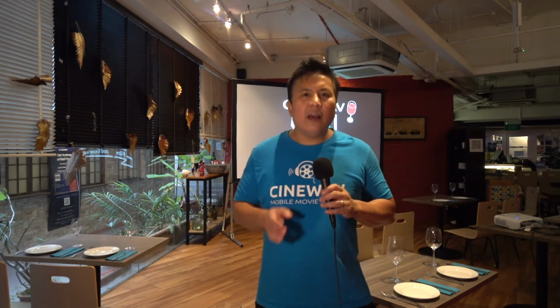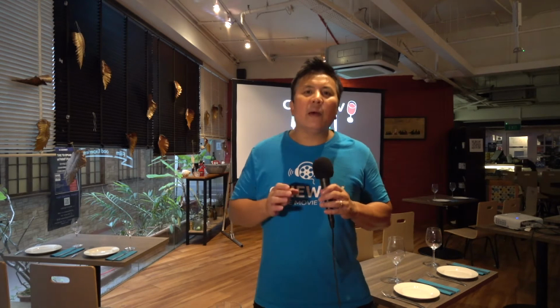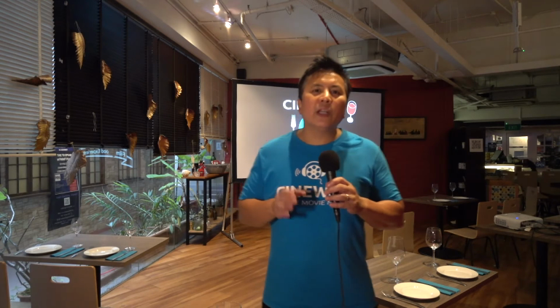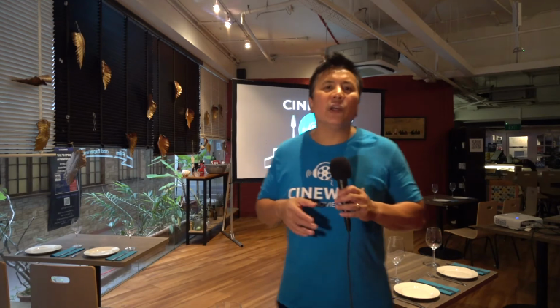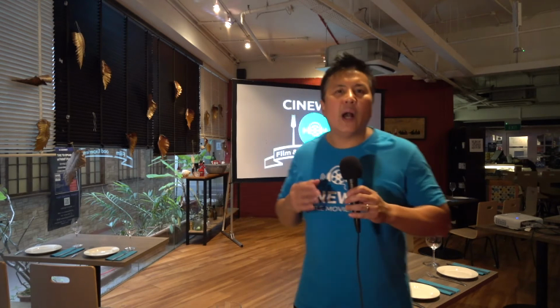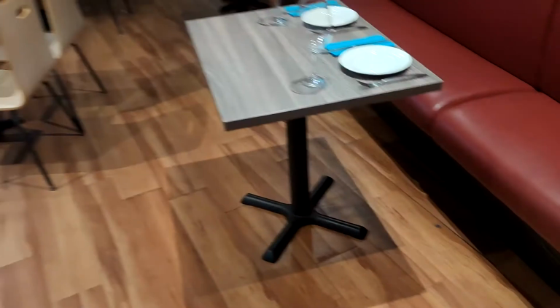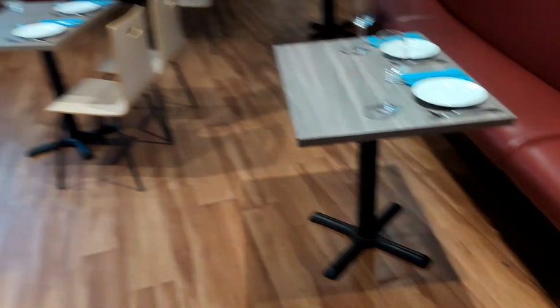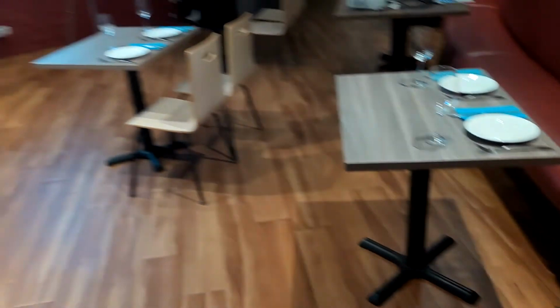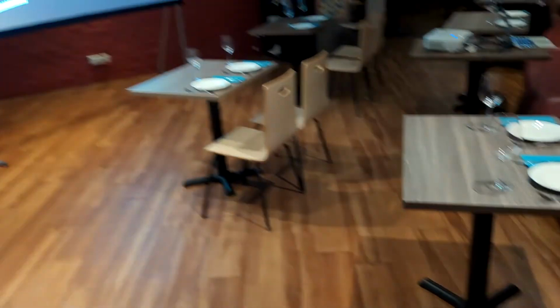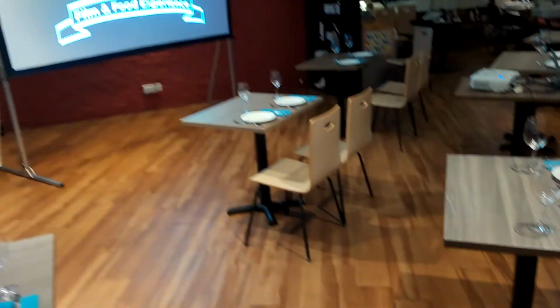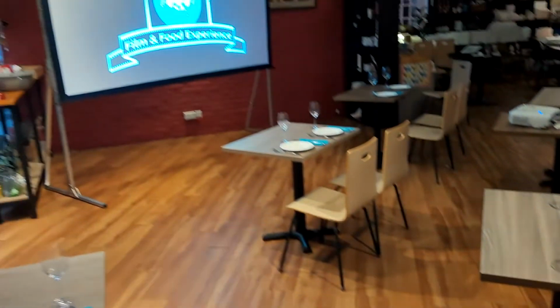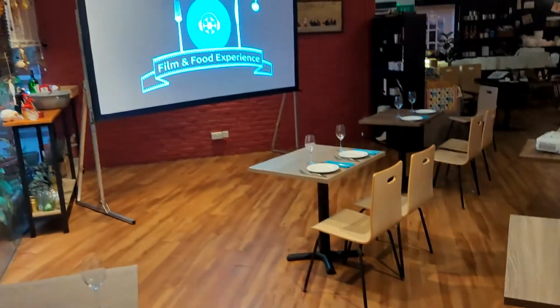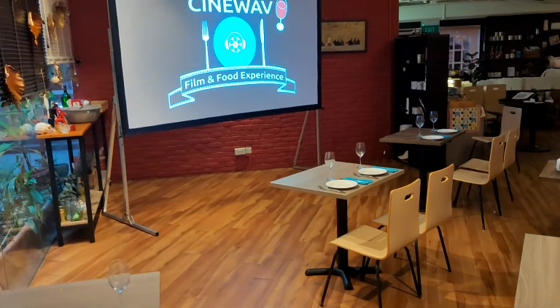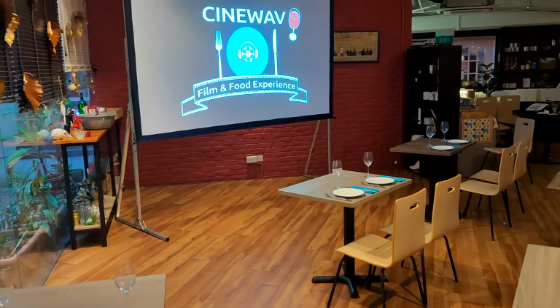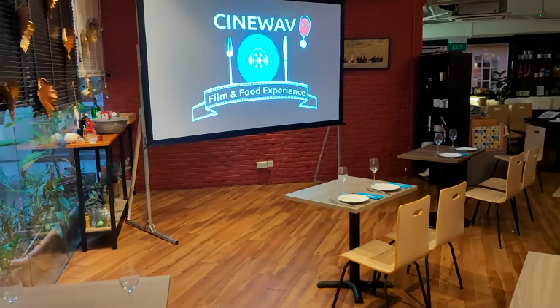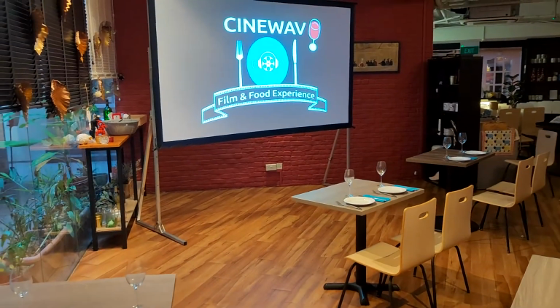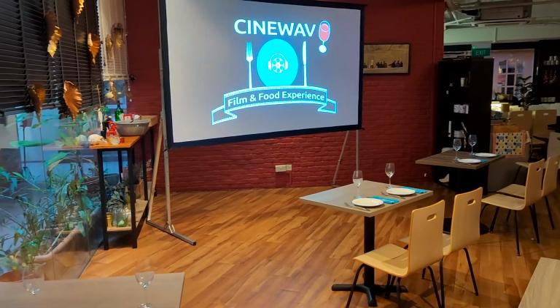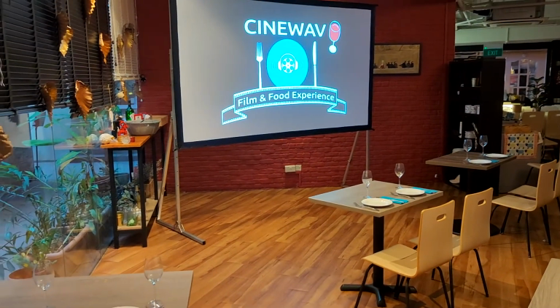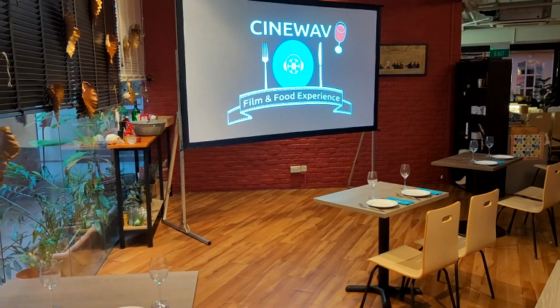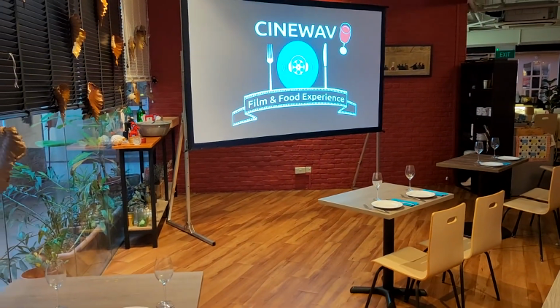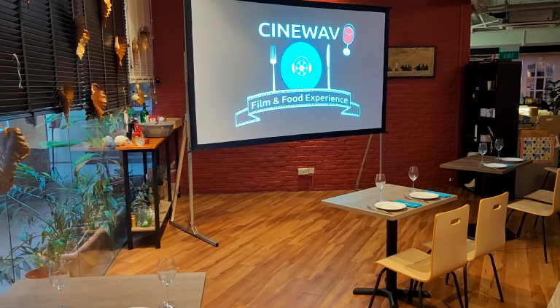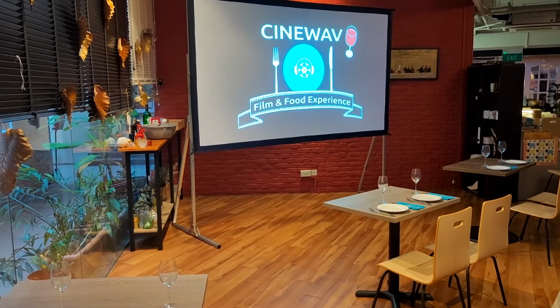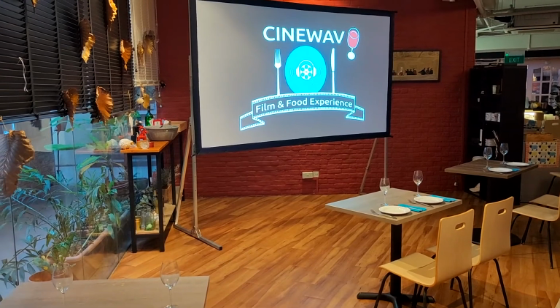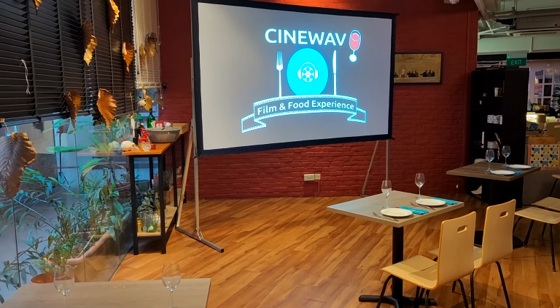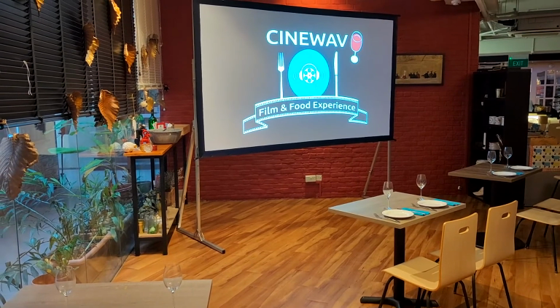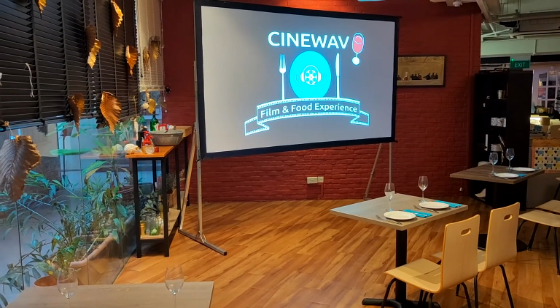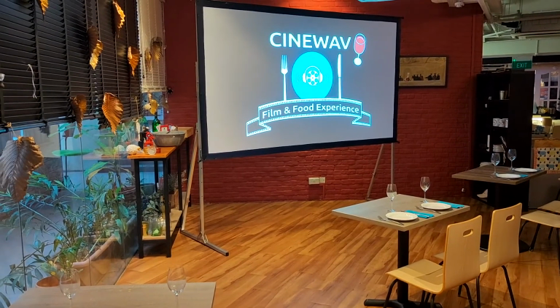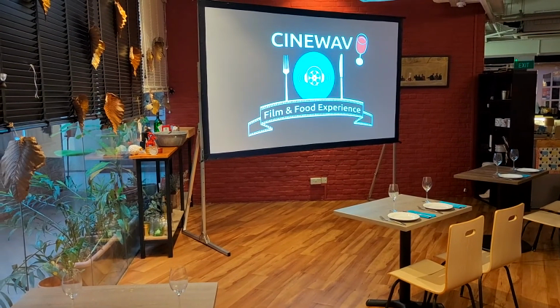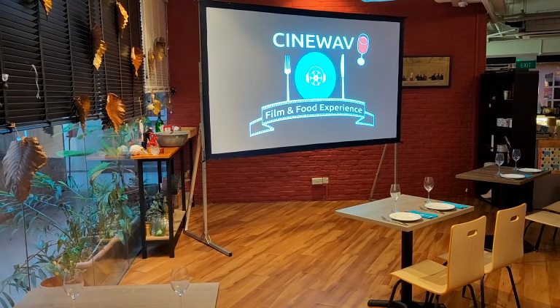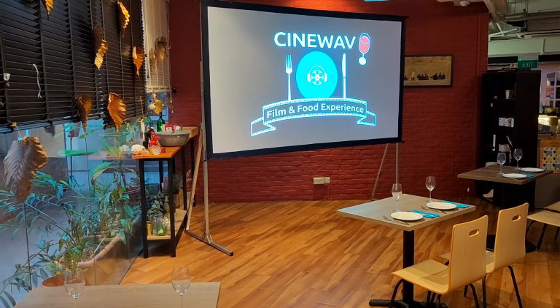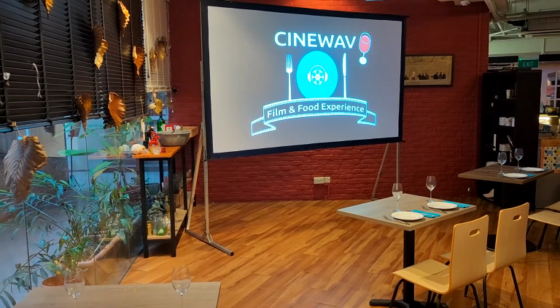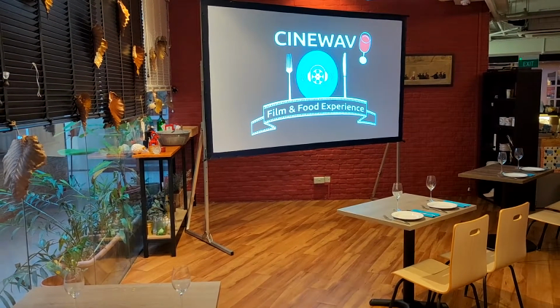Now we're going to show you how easy it is for your patrons or customers to download the app, book a ticket, and get to watching a film and enjoying your great food.